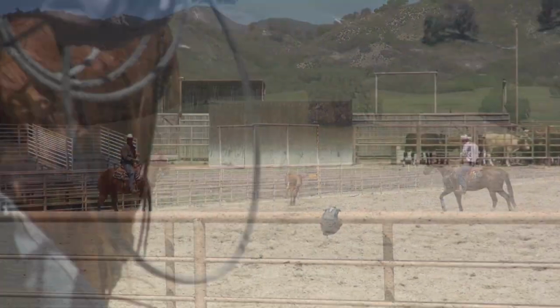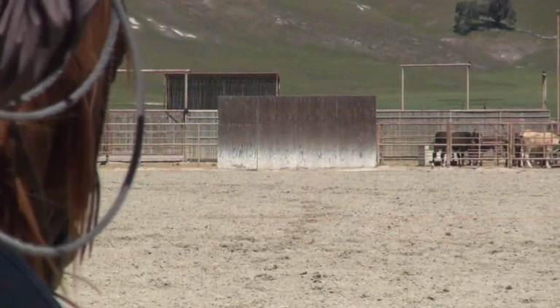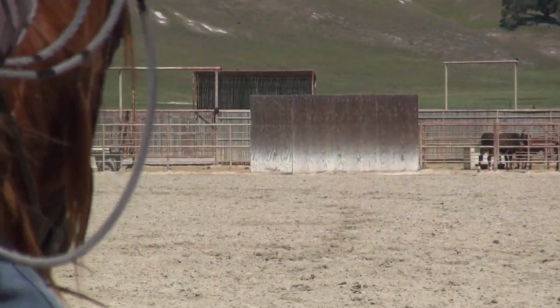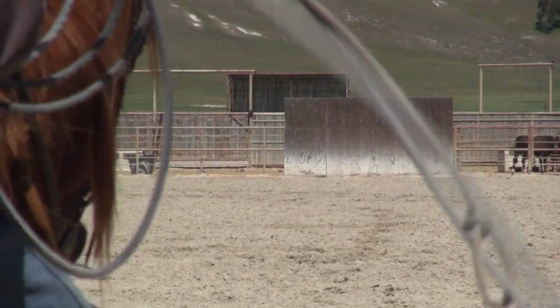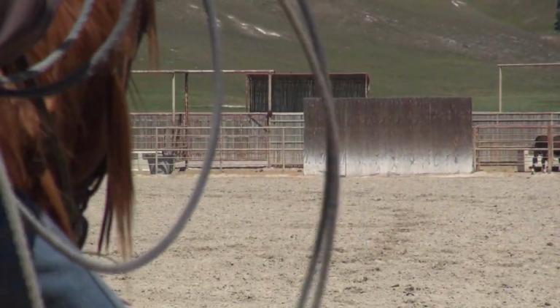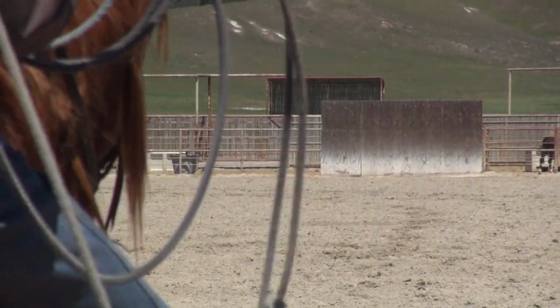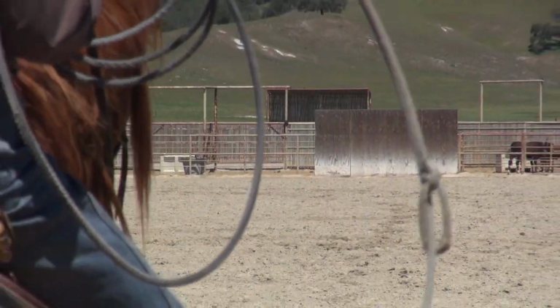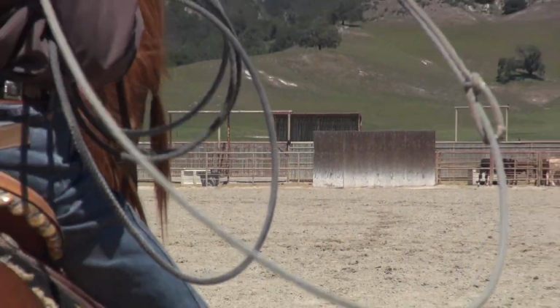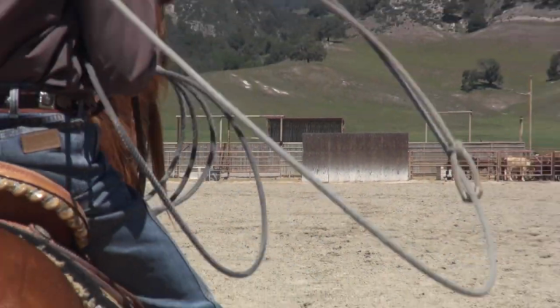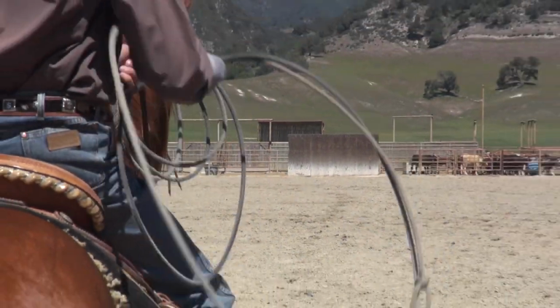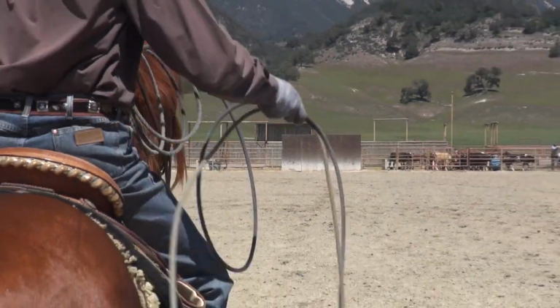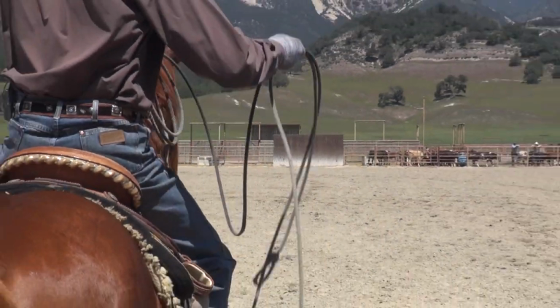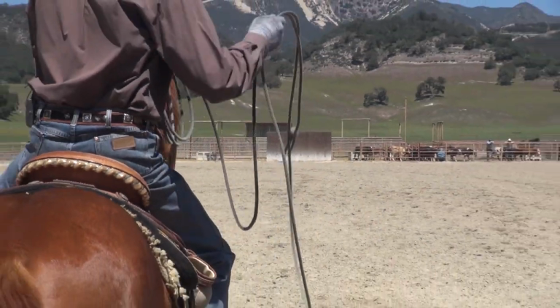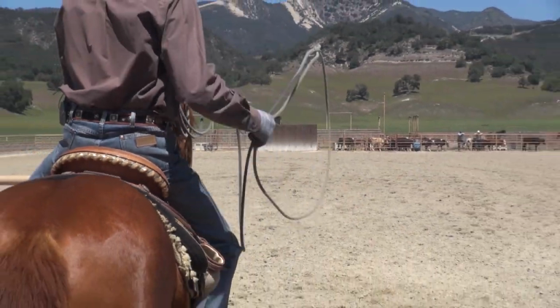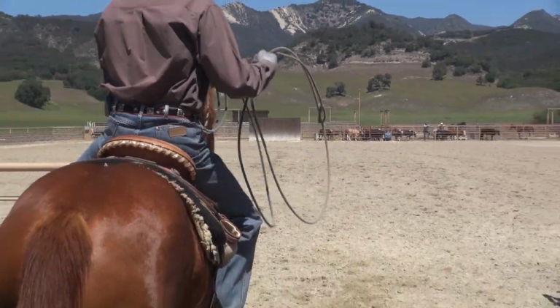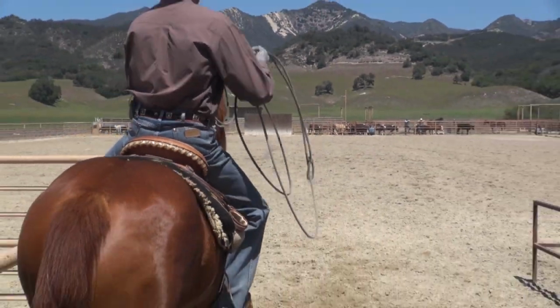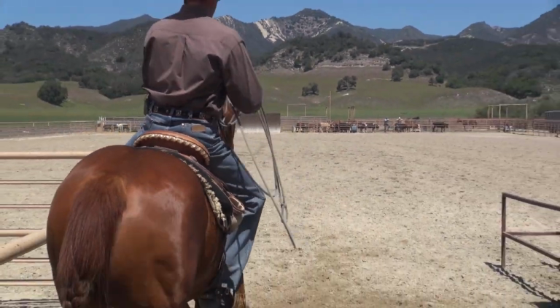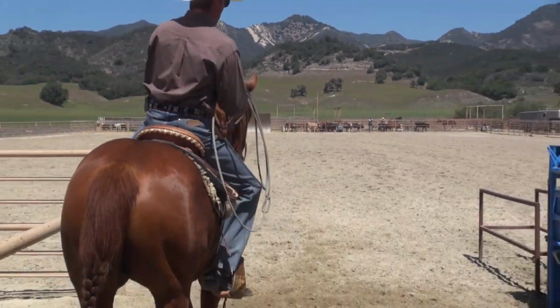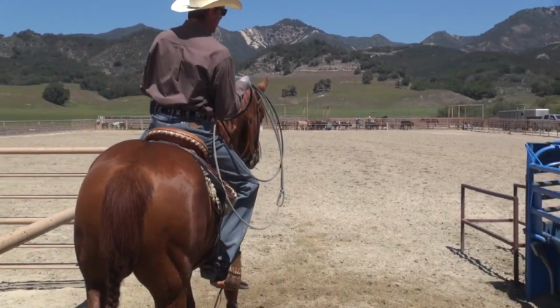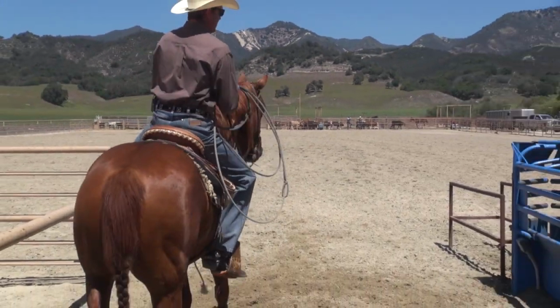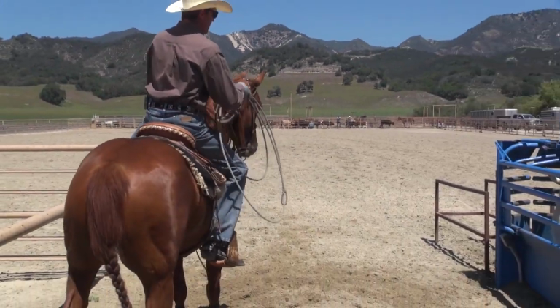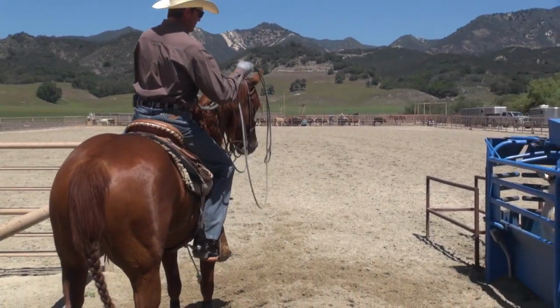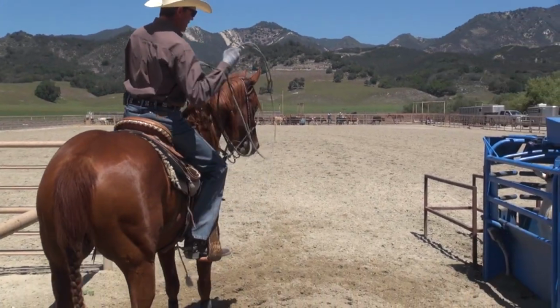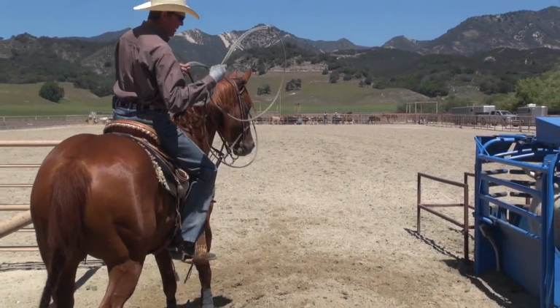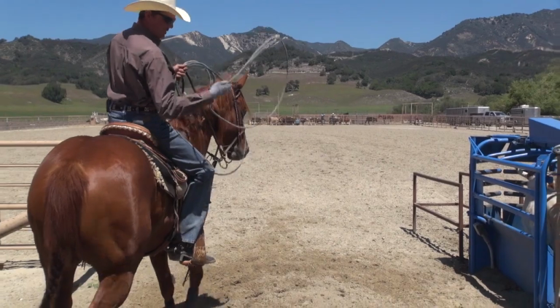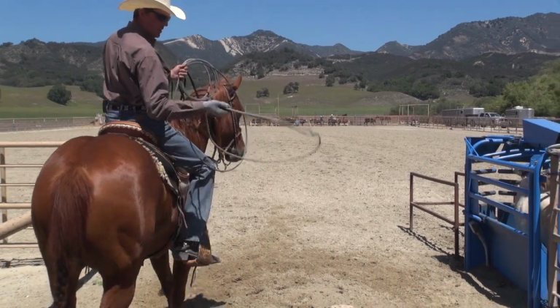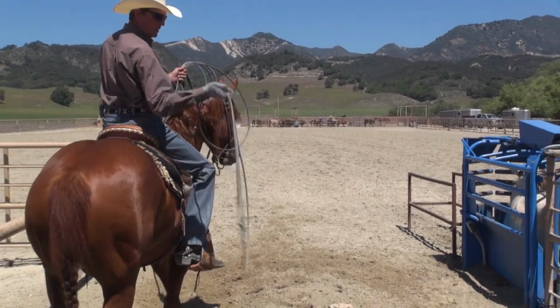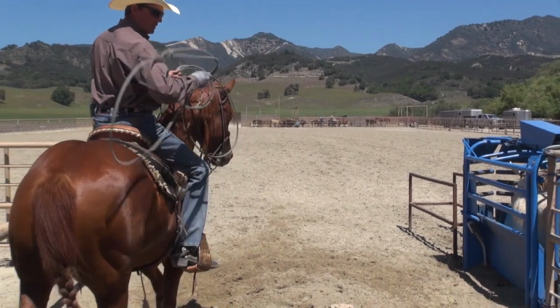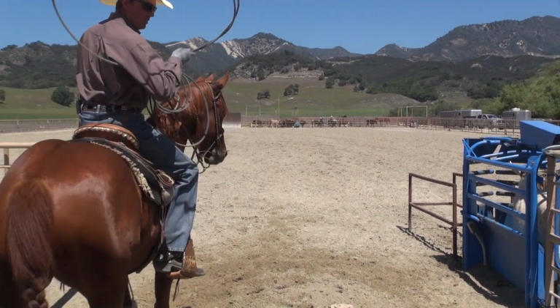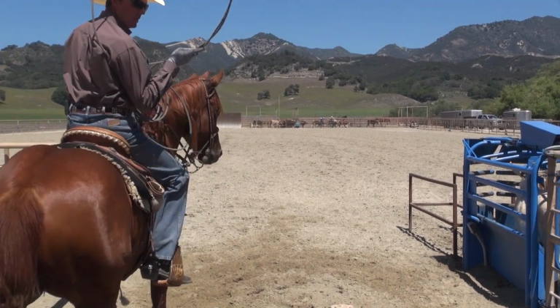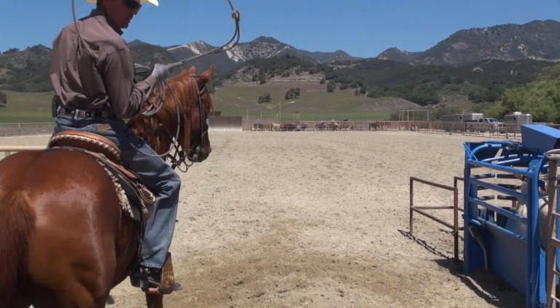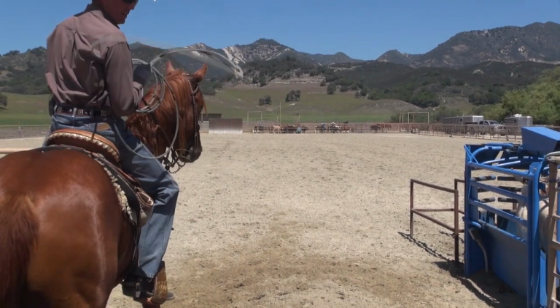This steer is pretty fresh — he runs pretty hard. I'm going to try to run in there, set him up for John and see what we can get done.